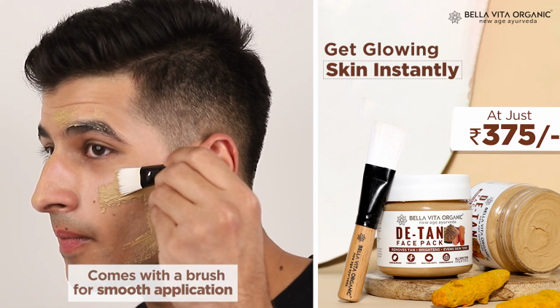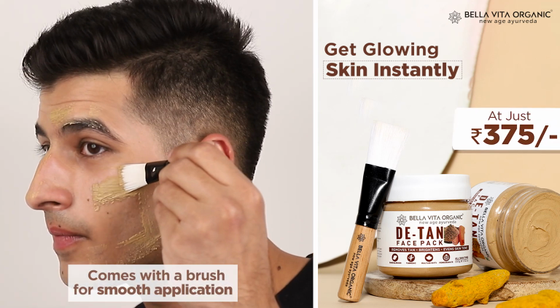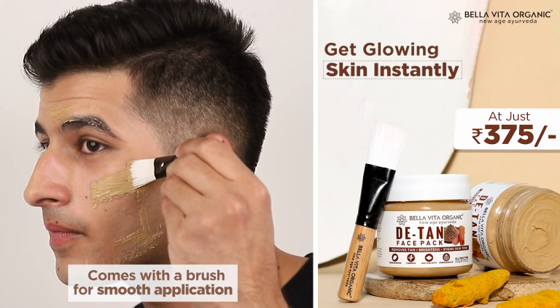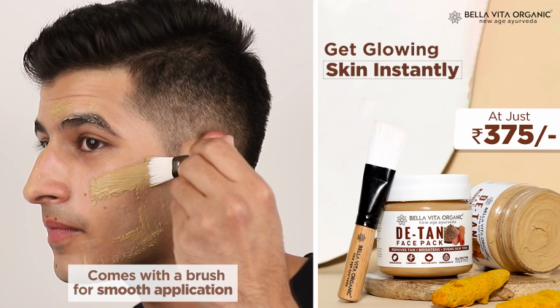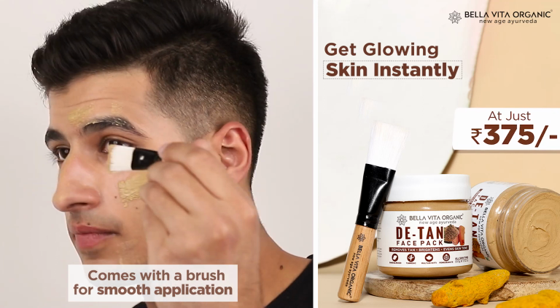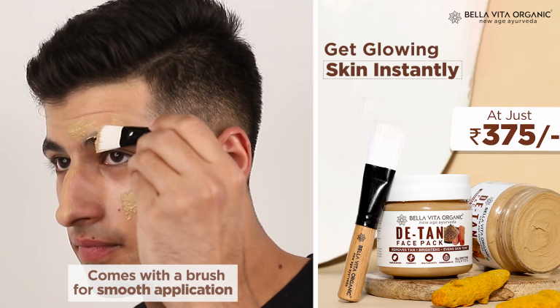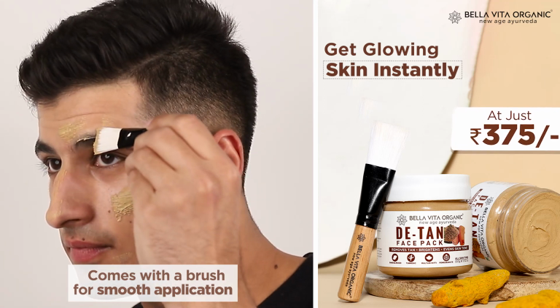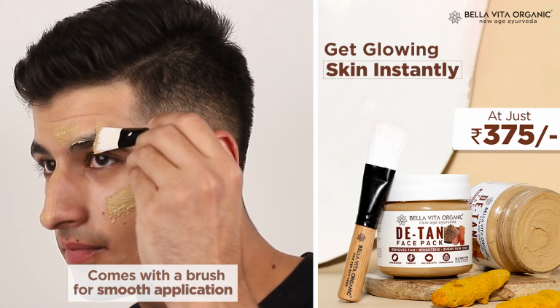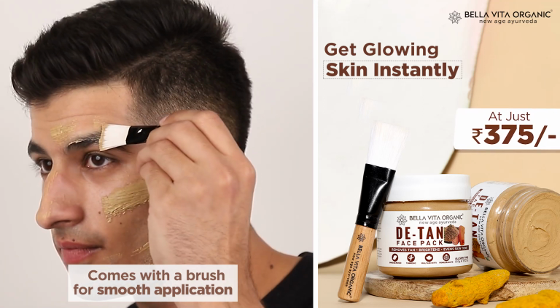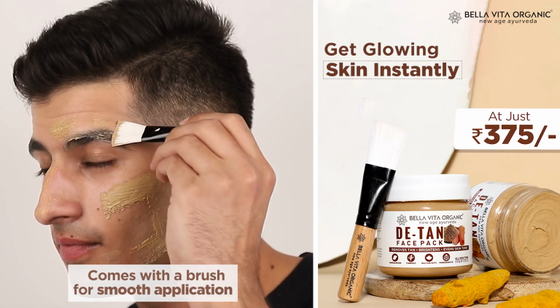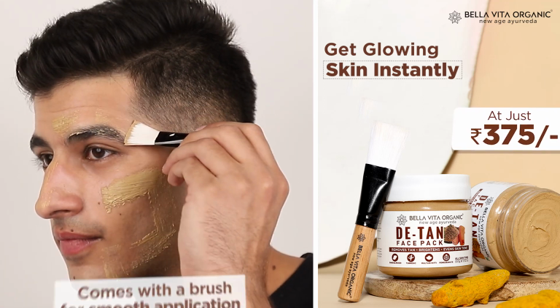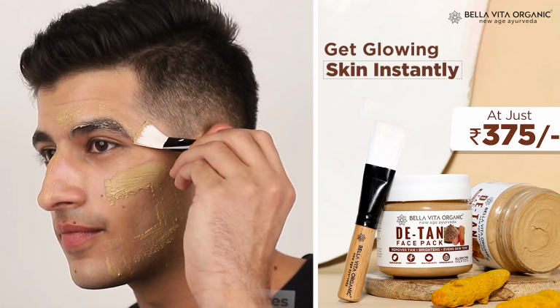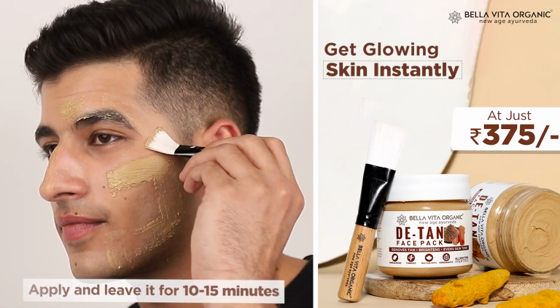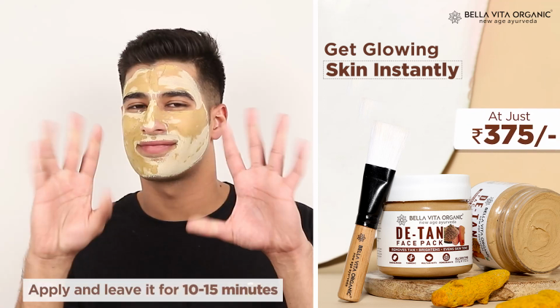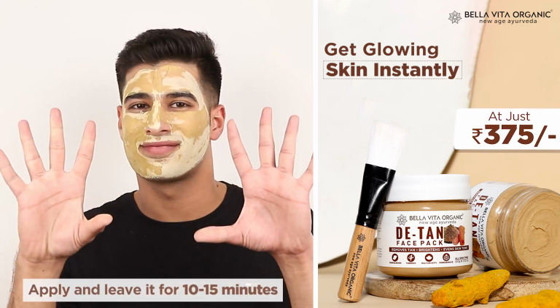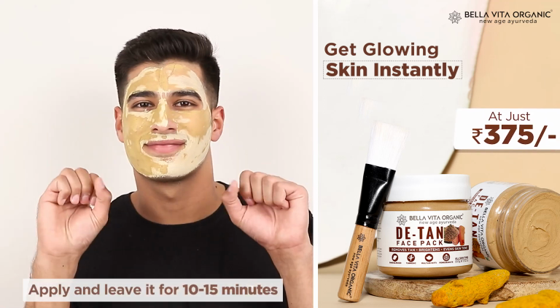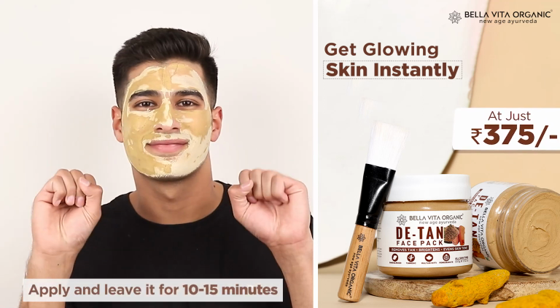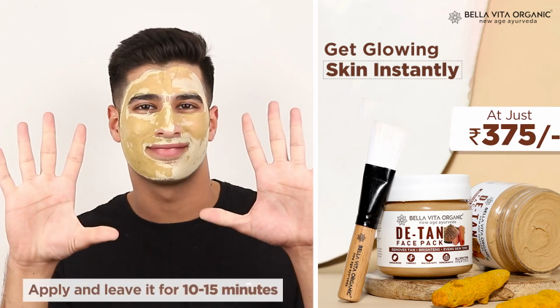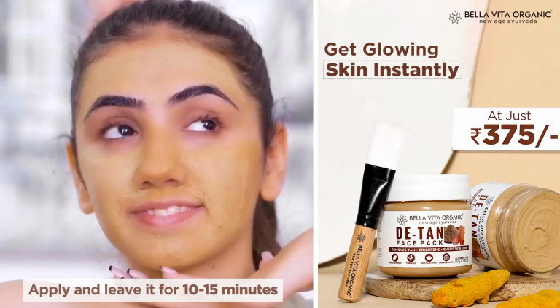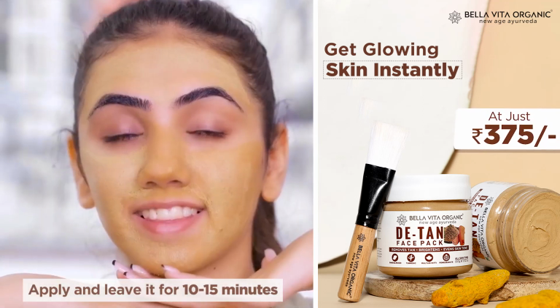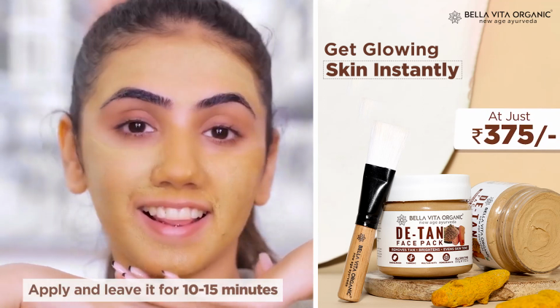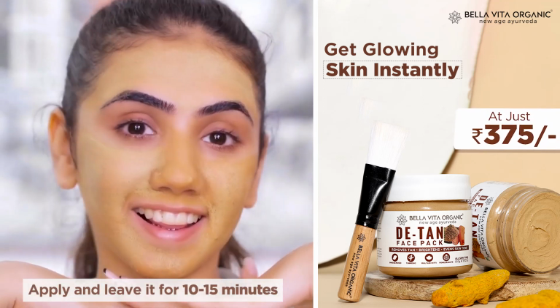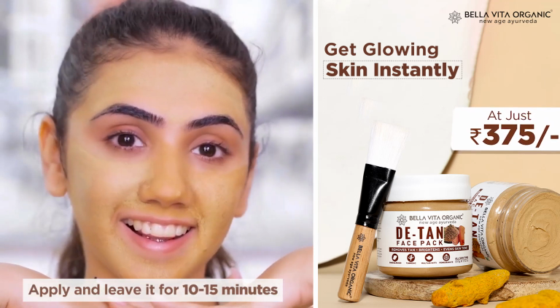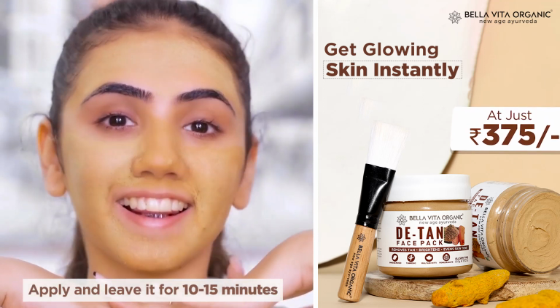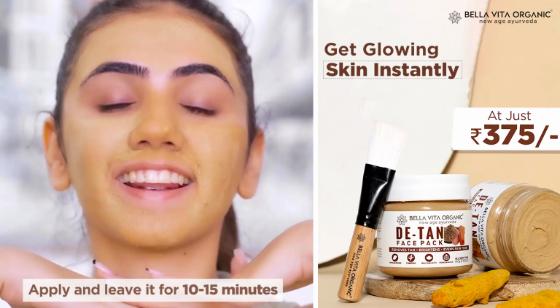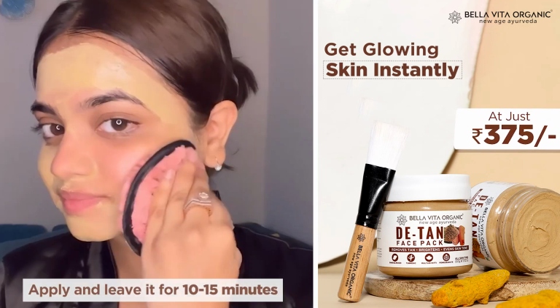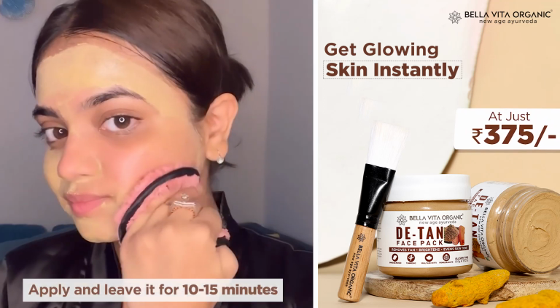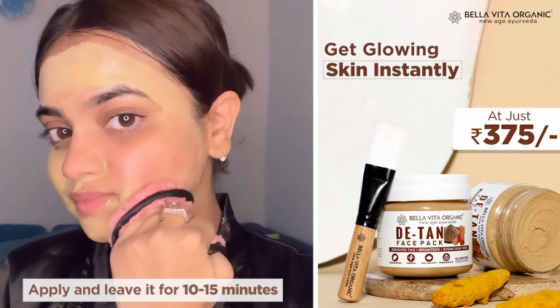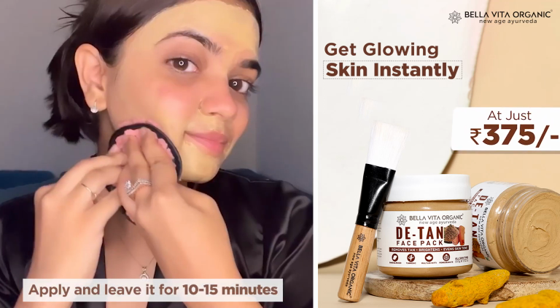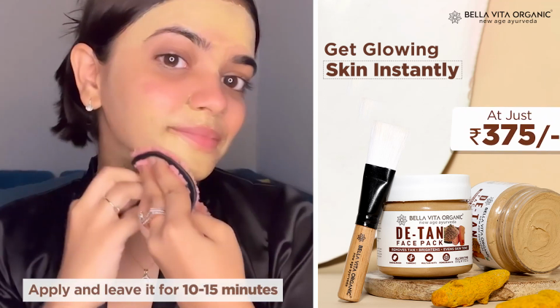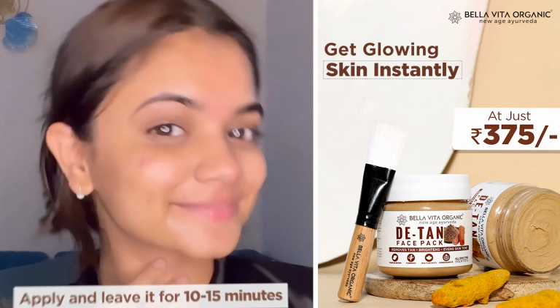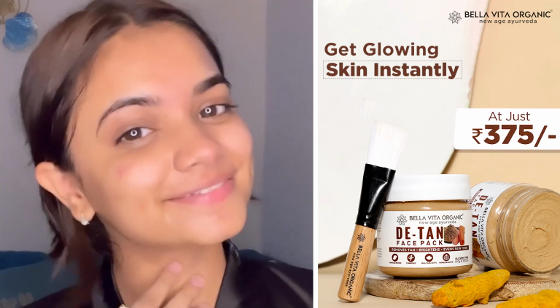You have to apply it with a brush and then leave it for 10-15 minutes and then wash your face. It's done.